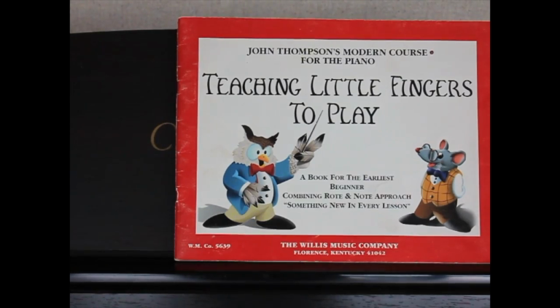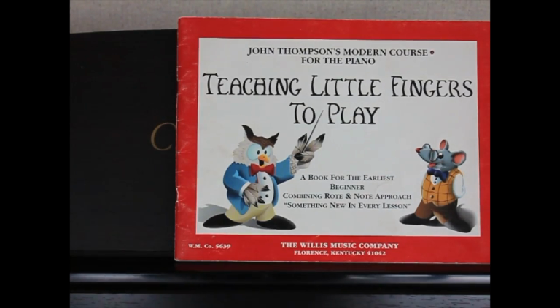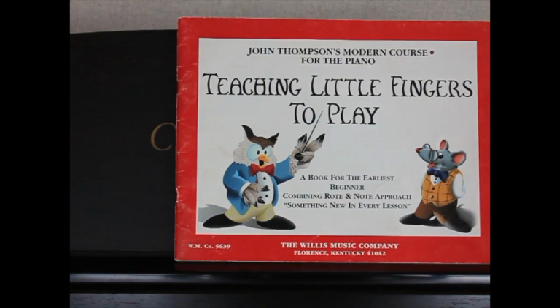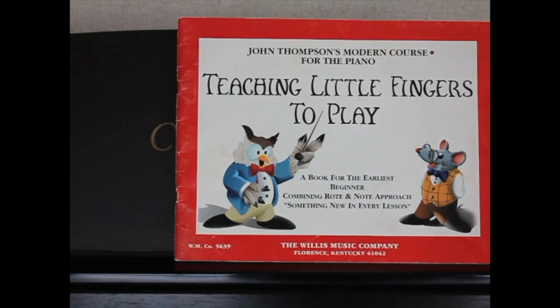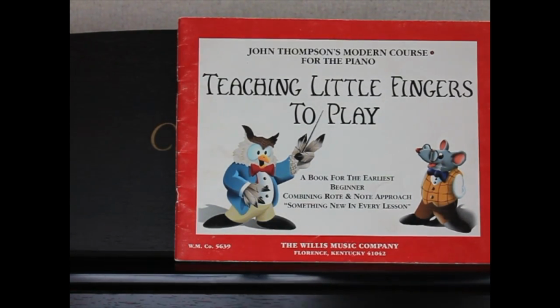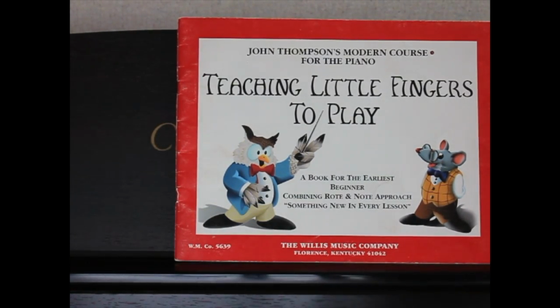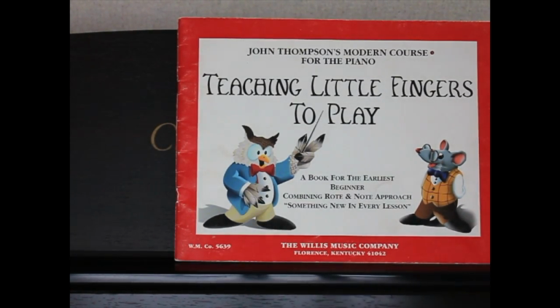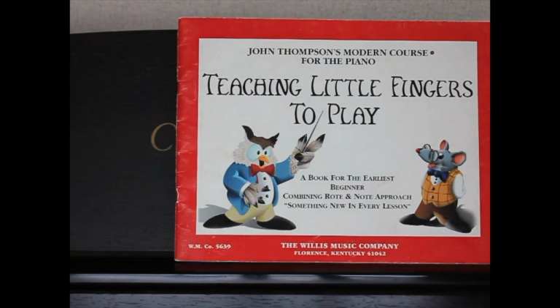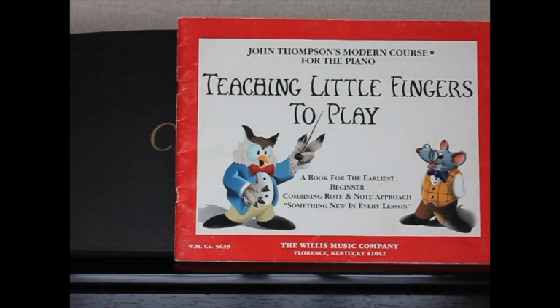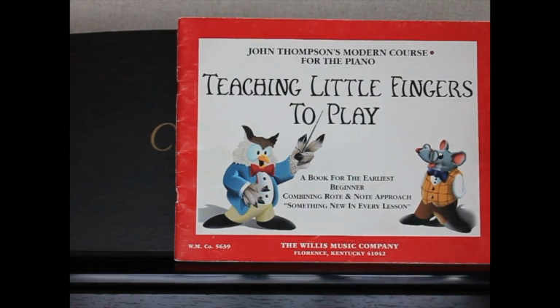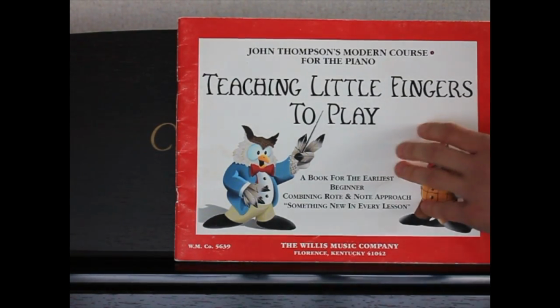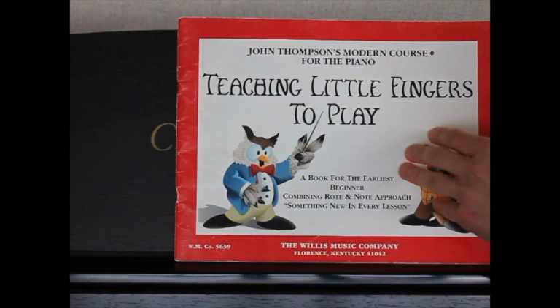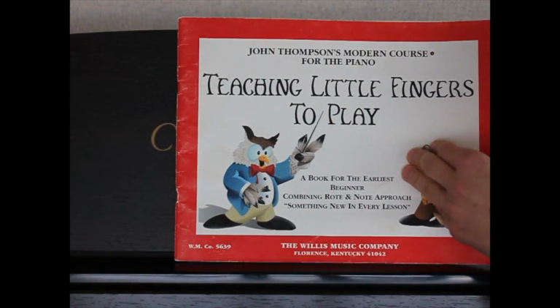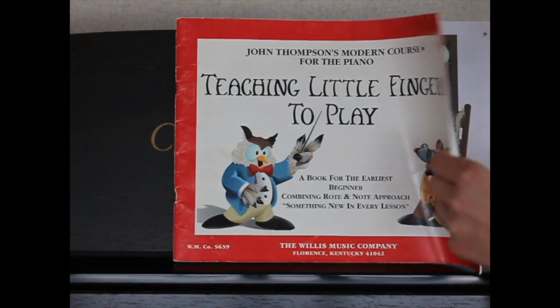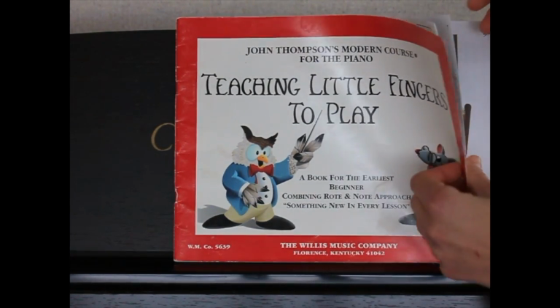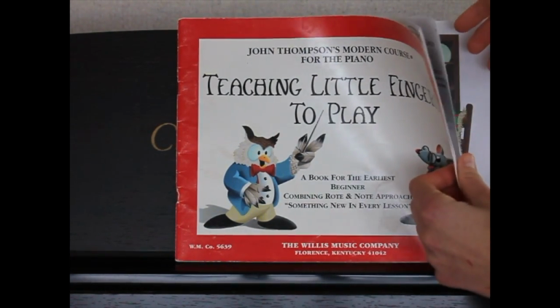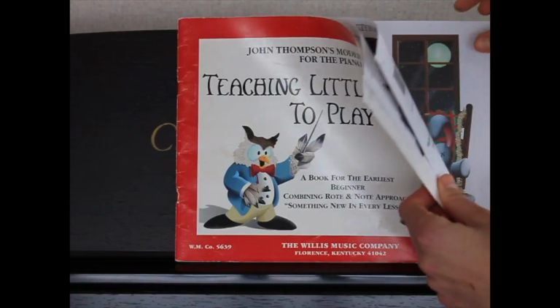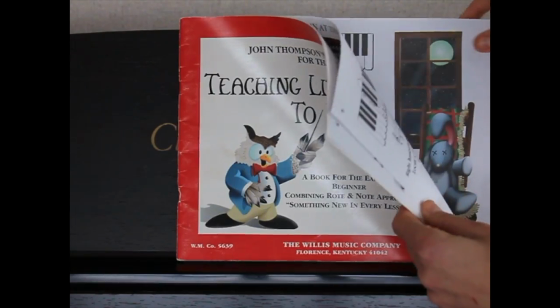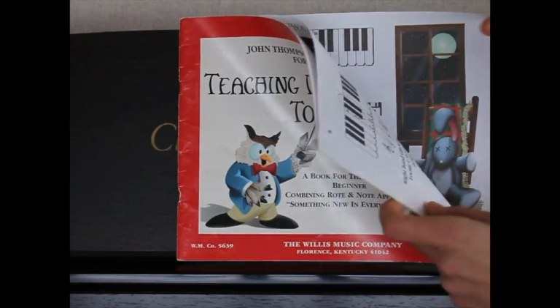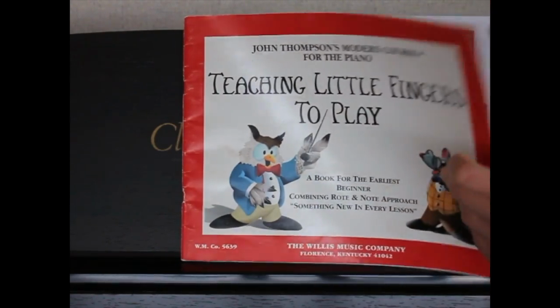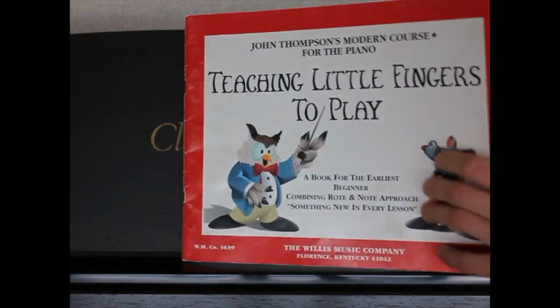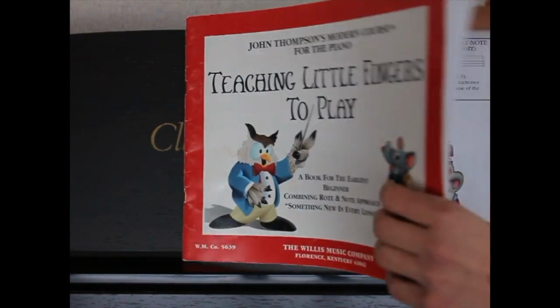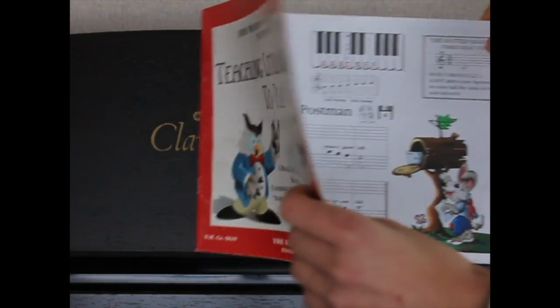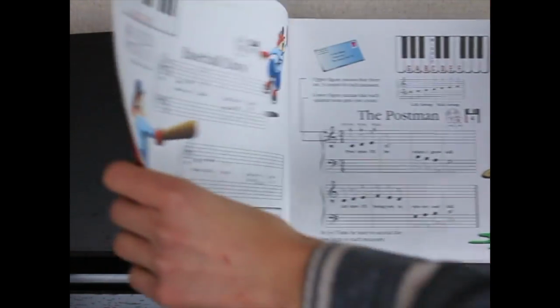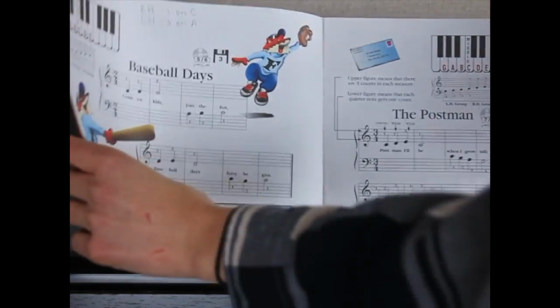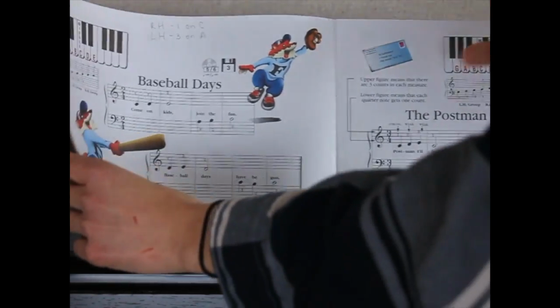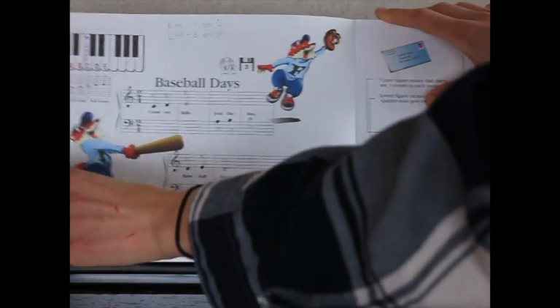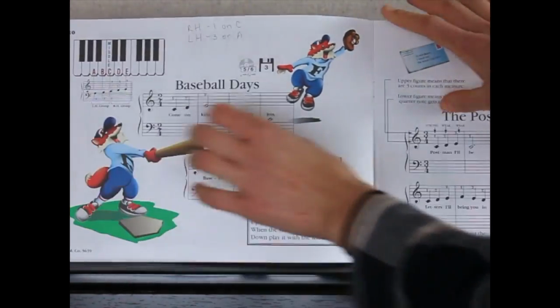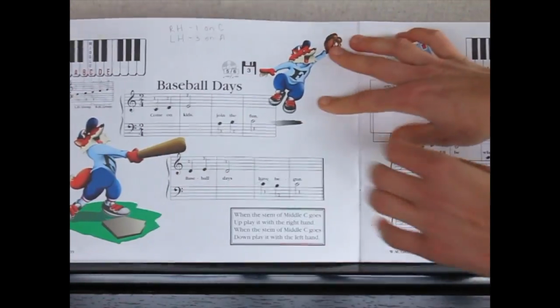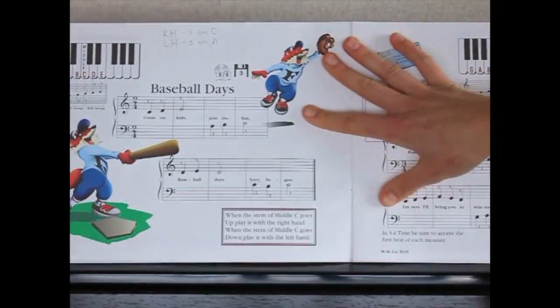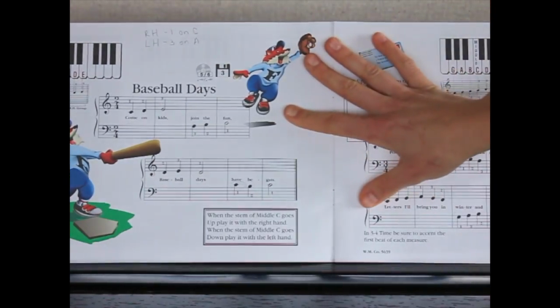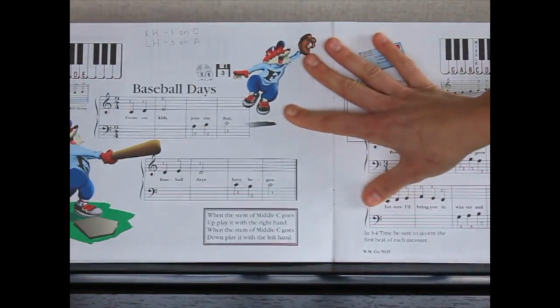This is lesson three in Teaching Little Fingers to Play and we're going to be working on the third song in the book, which is Baseball Days.